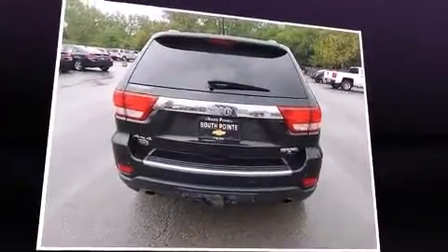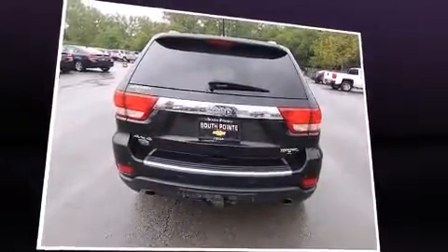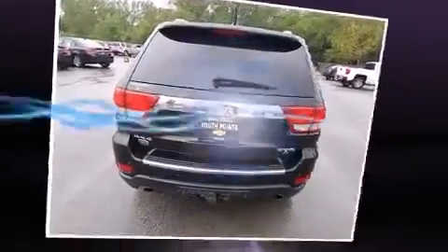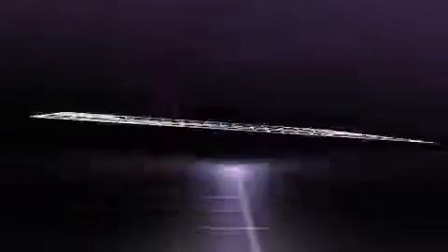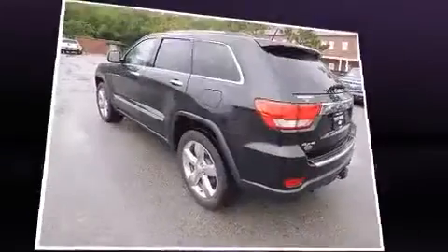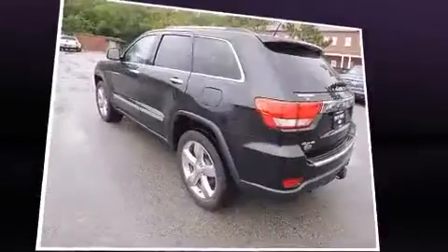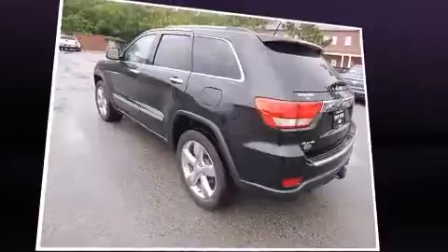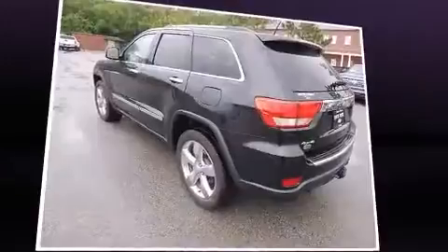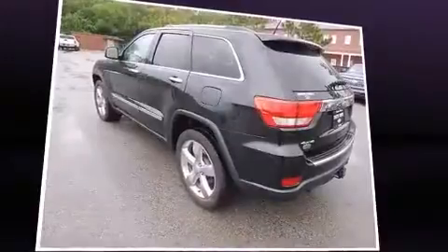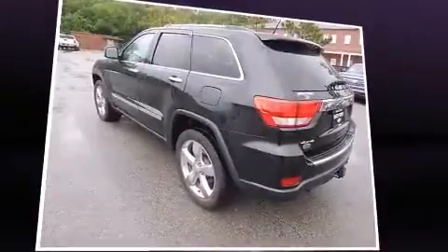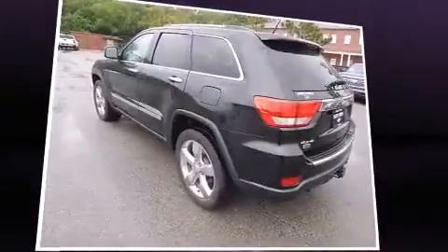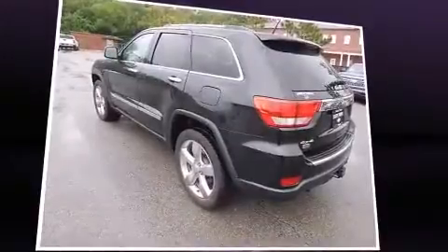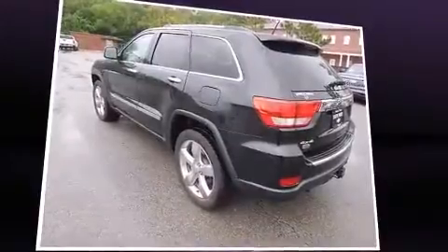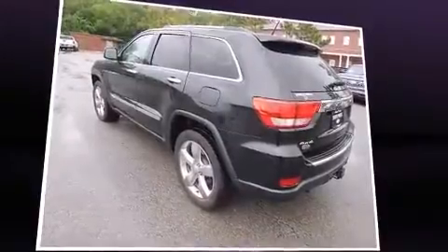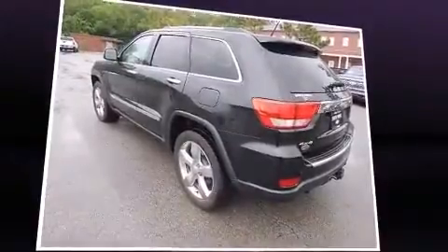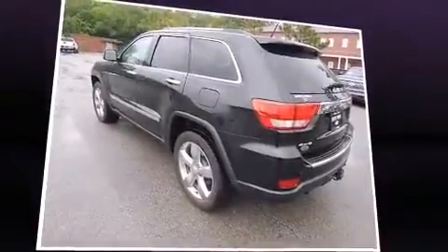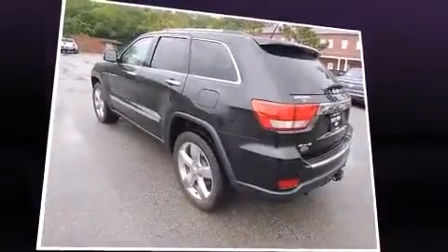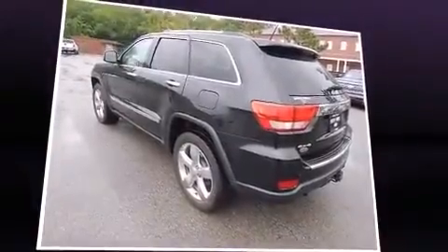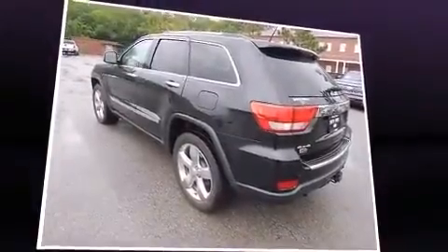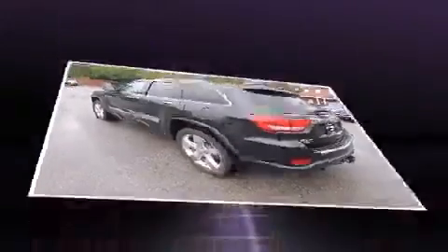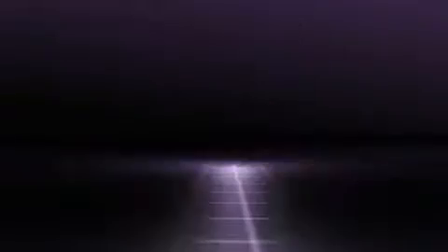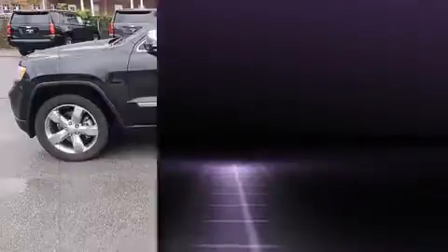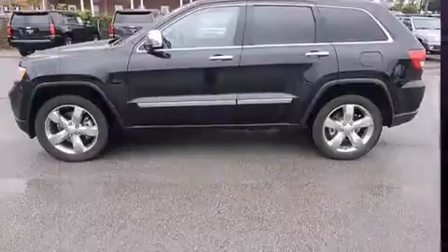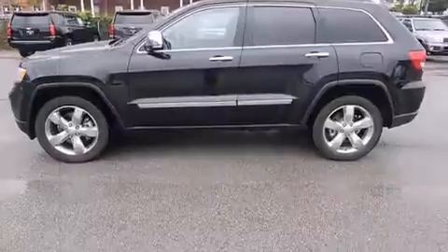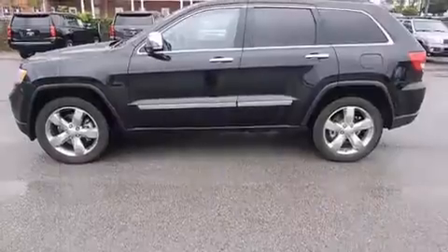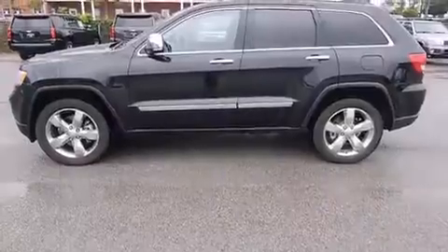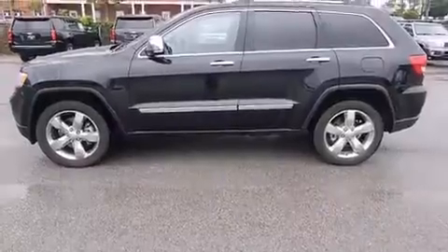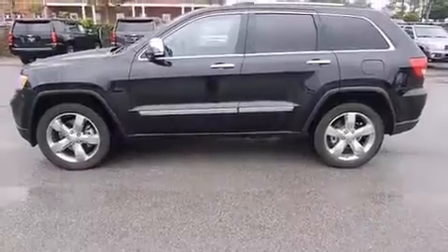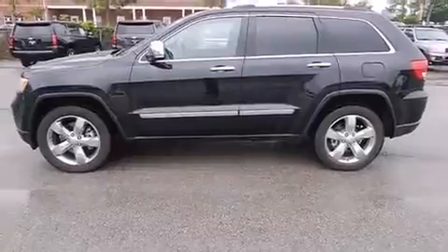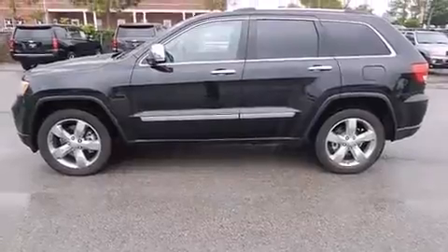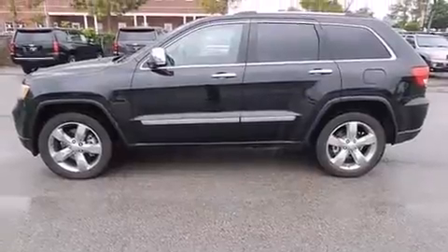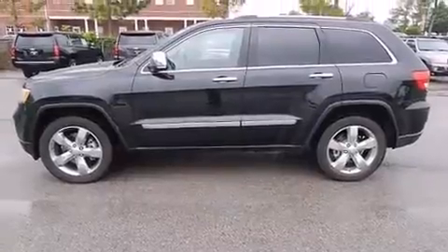Smooth gear shifts are achieved thanks to the powerful eight-cylinder engine, and load-leveling rear suspension maintains a comfortable ride.